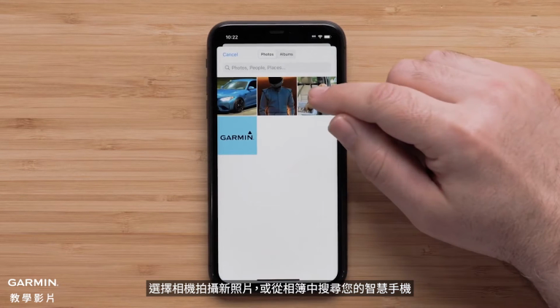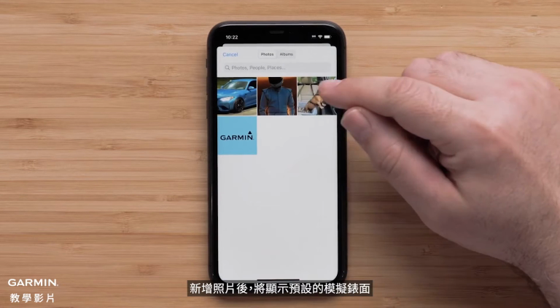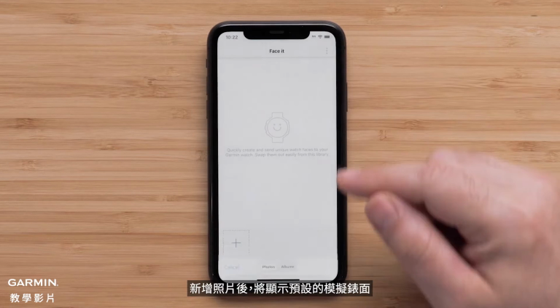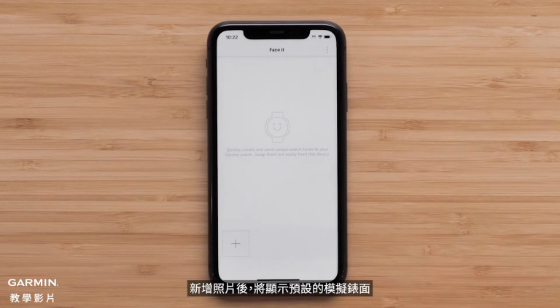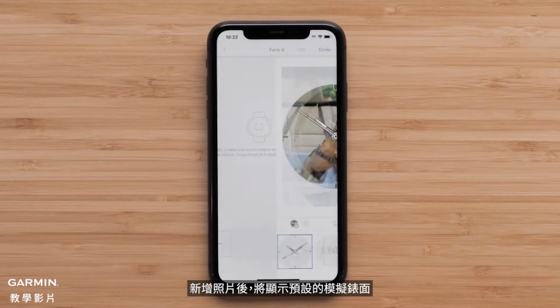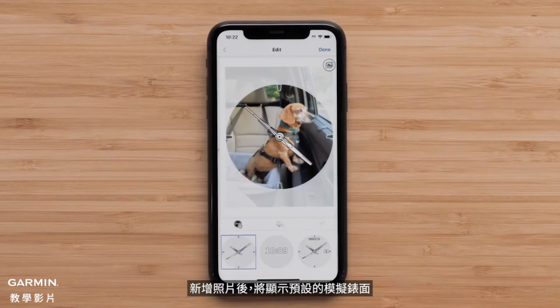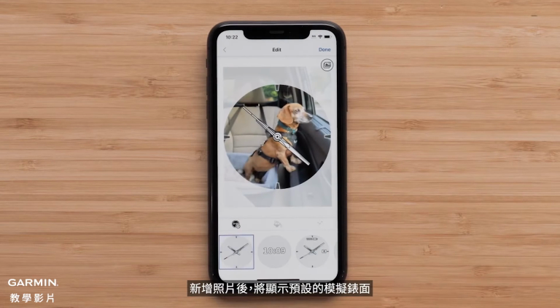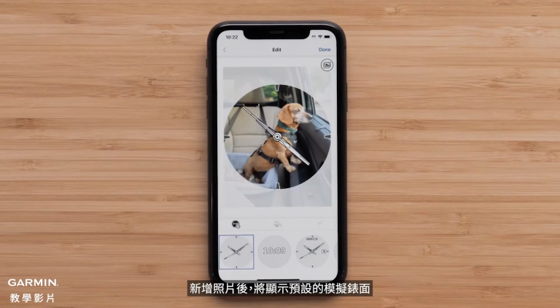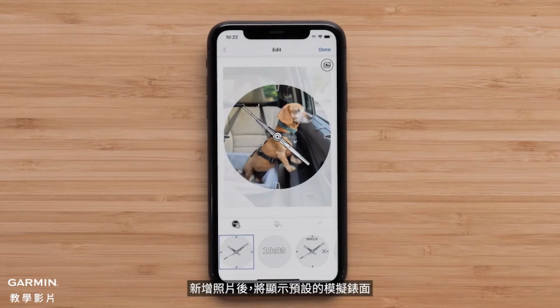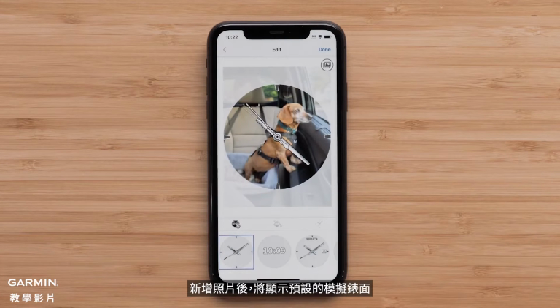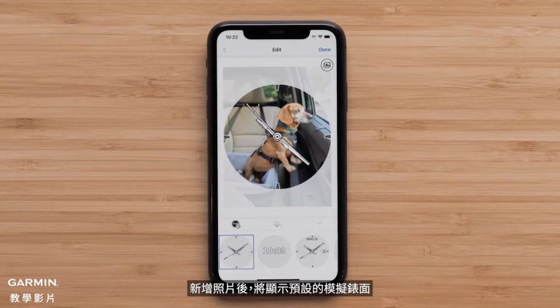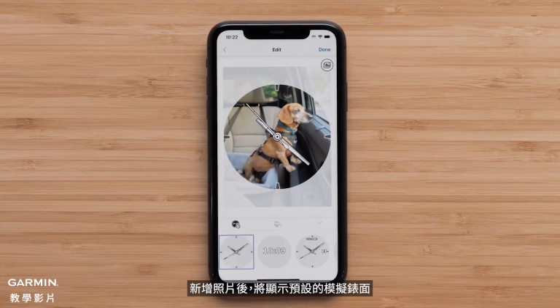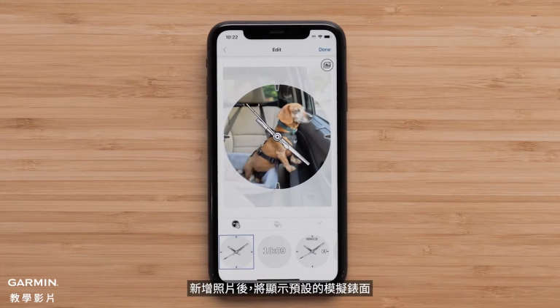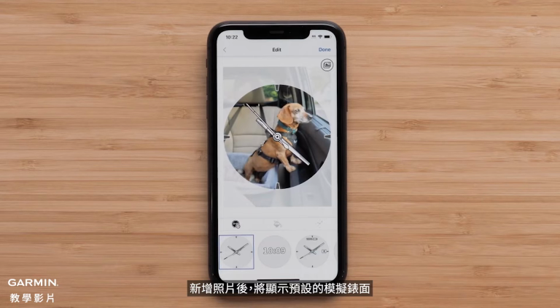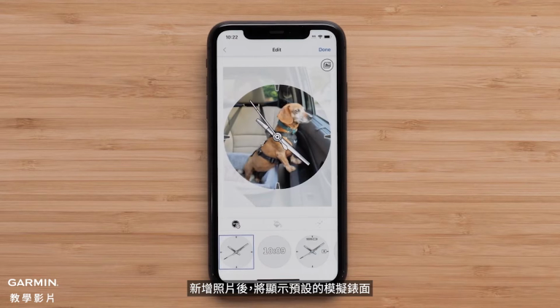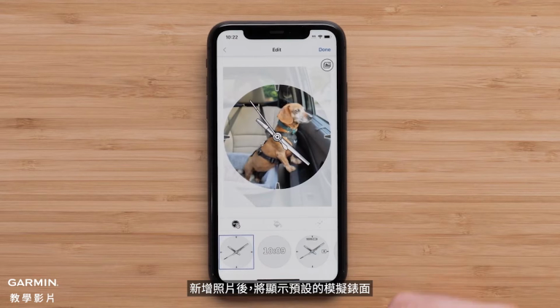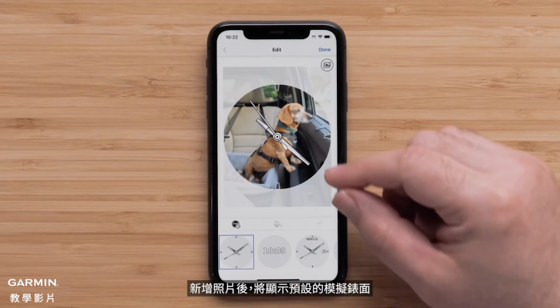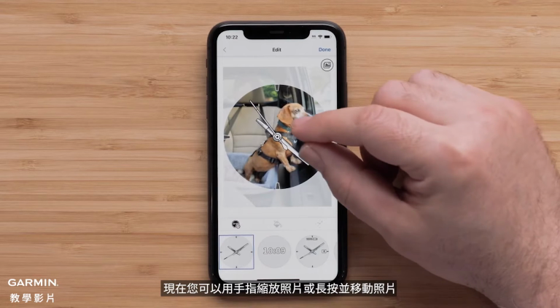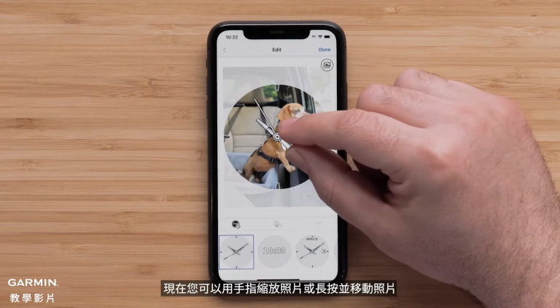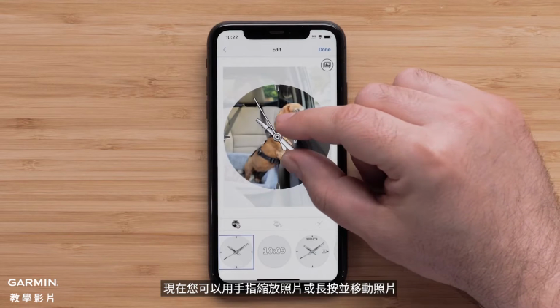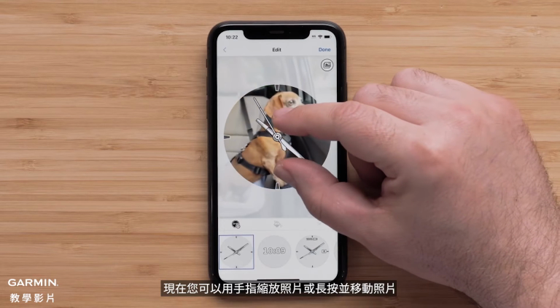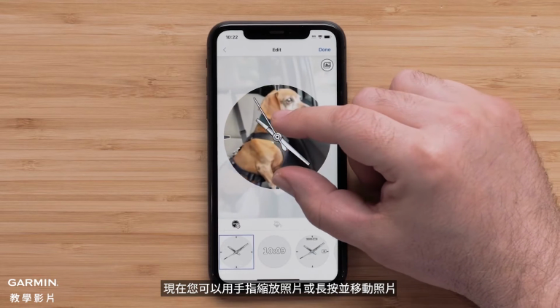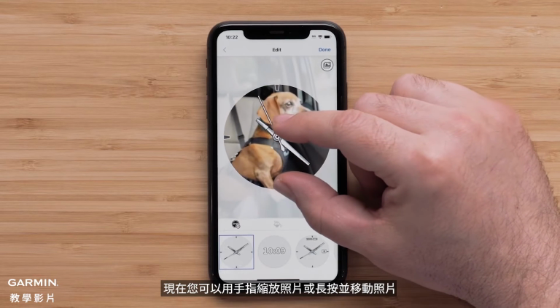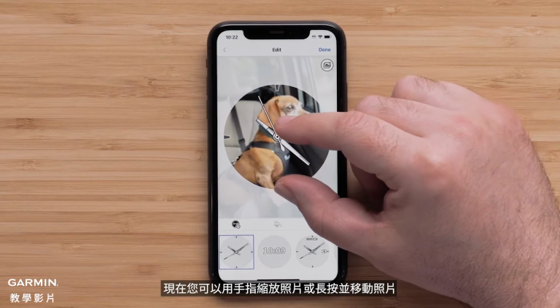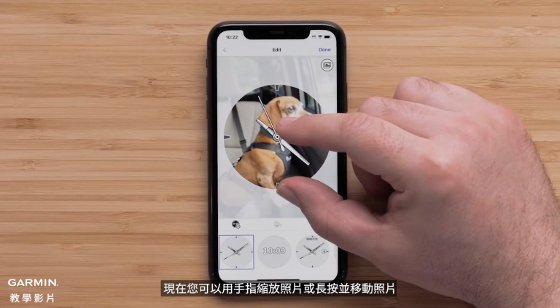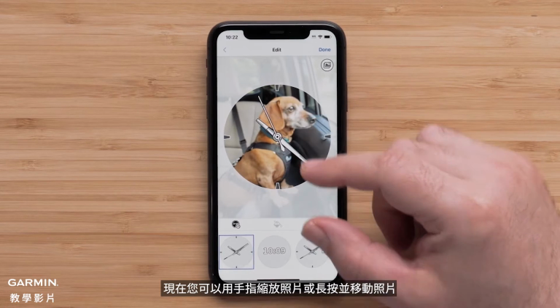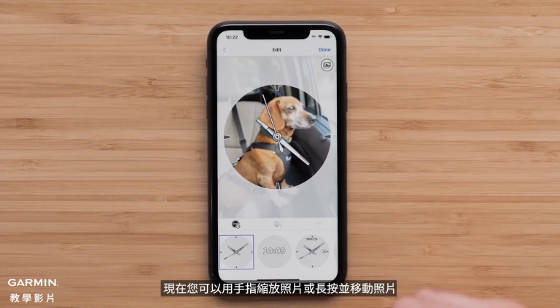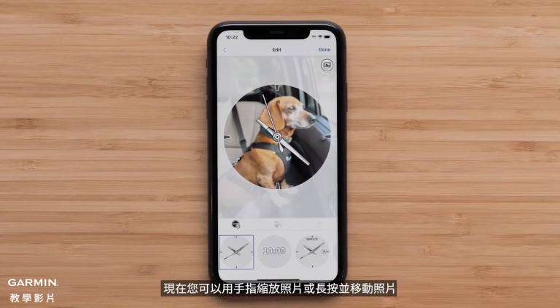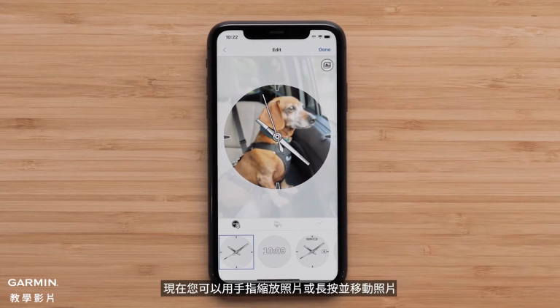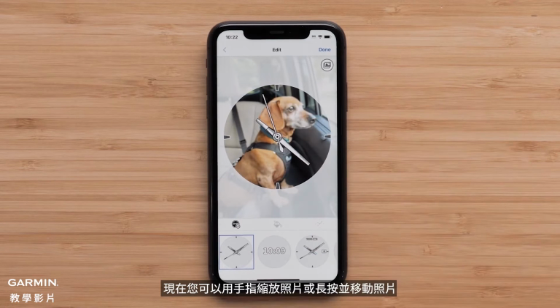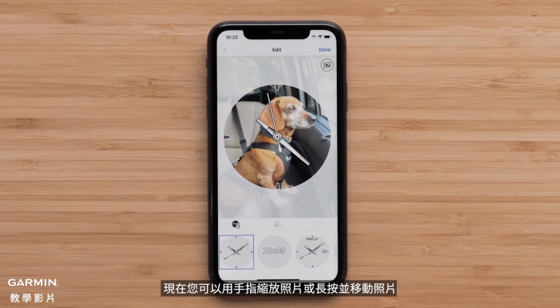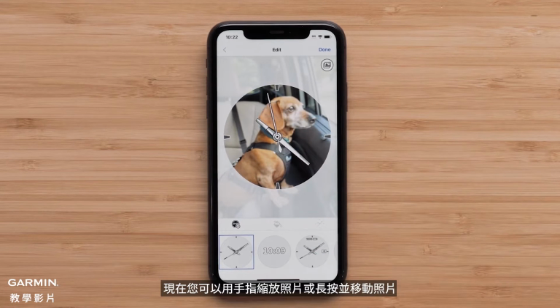After you add your photo, the default analog watch face will be shown. Now you can pinch to zoom the photo or press and hold to move it.